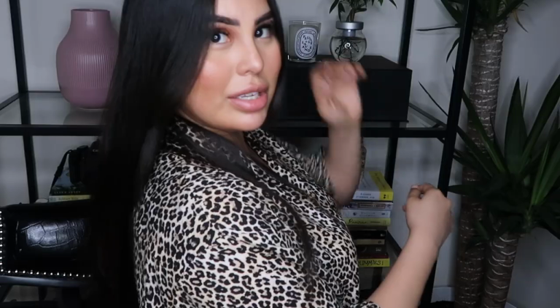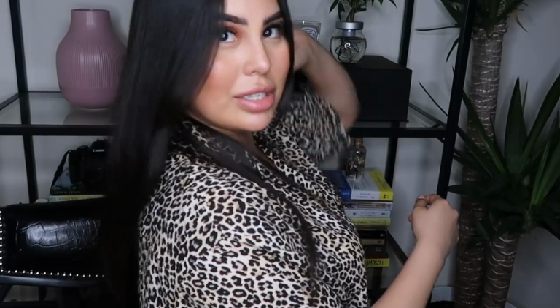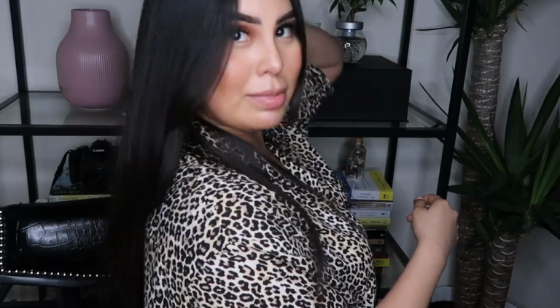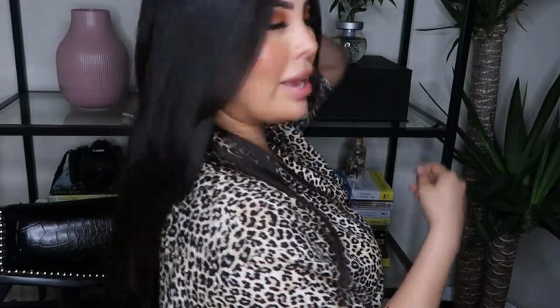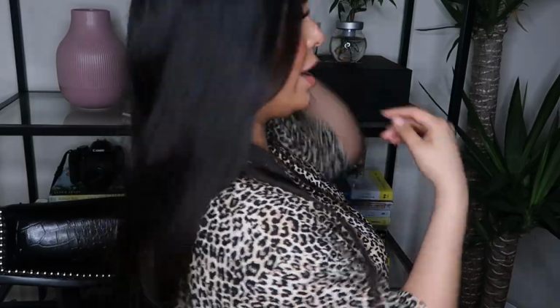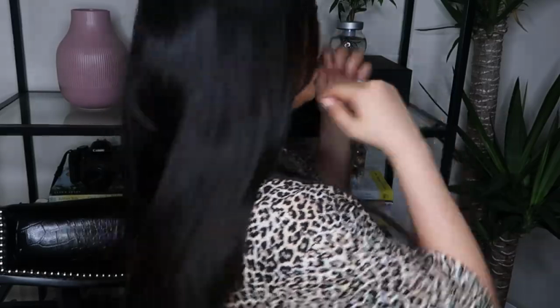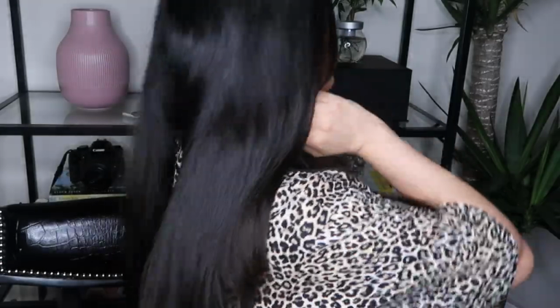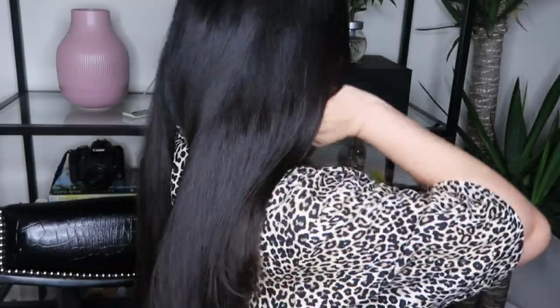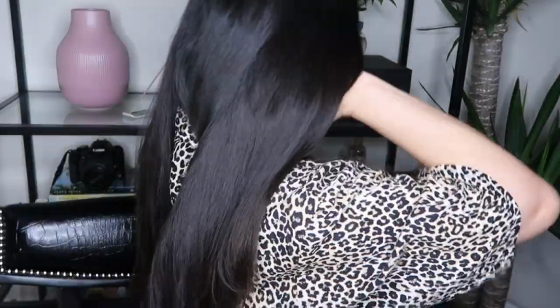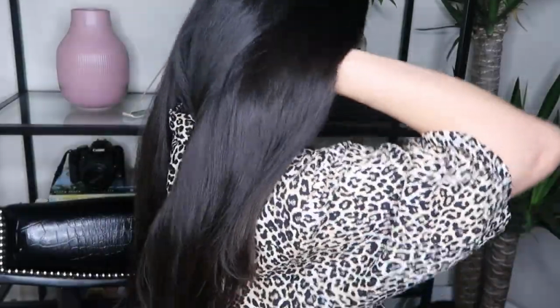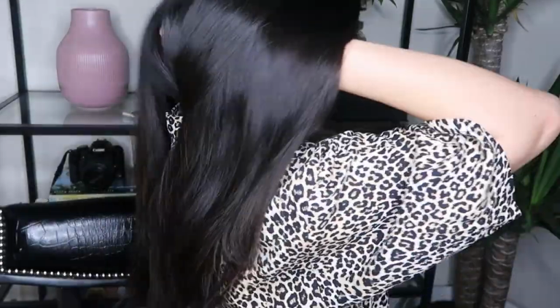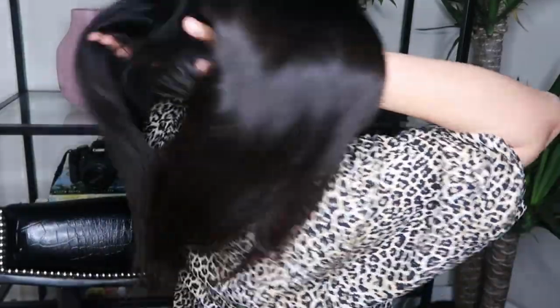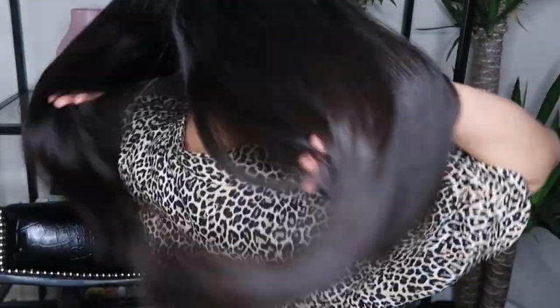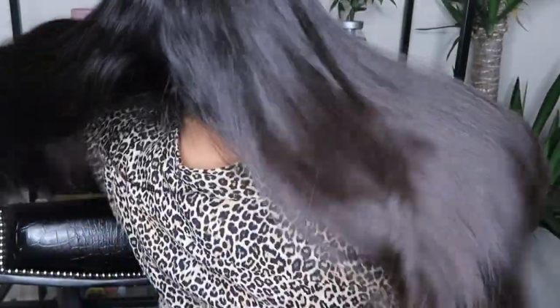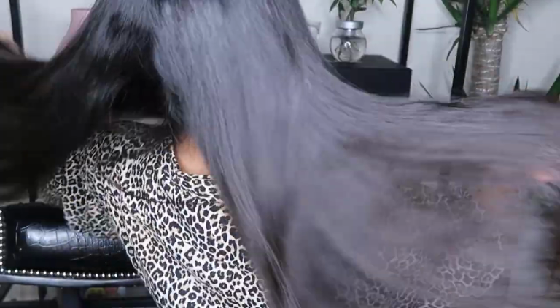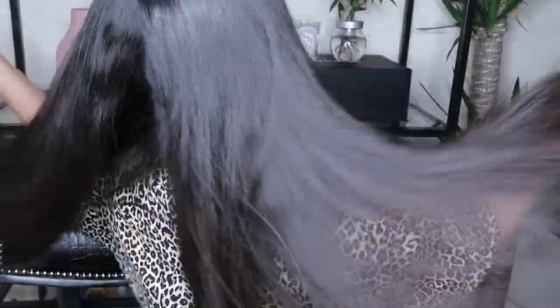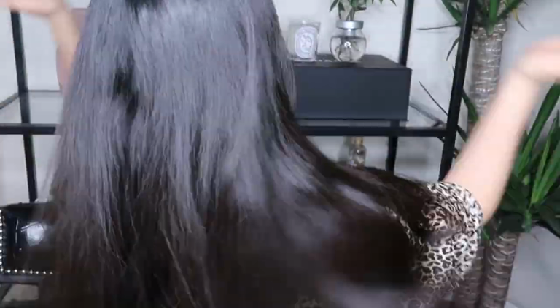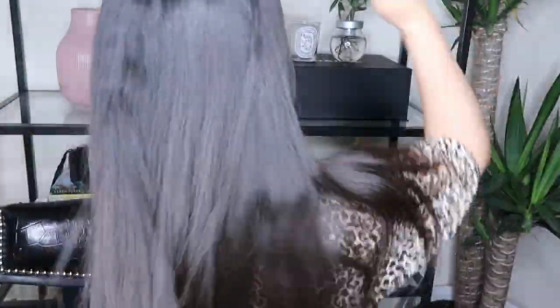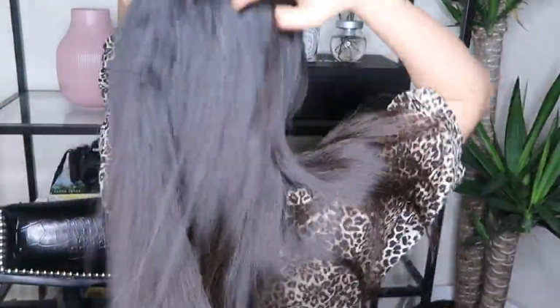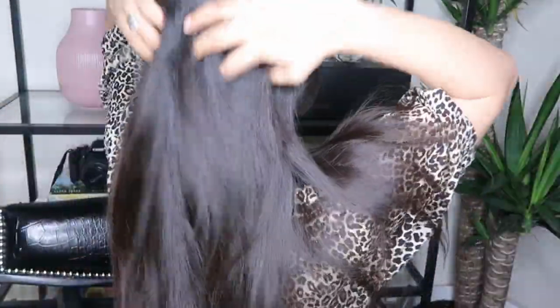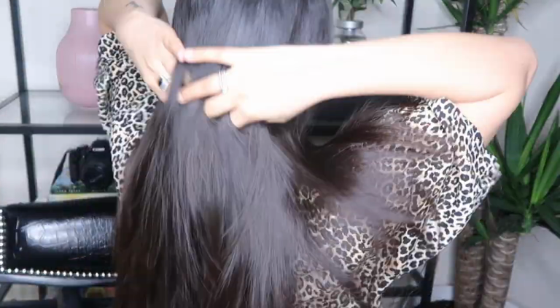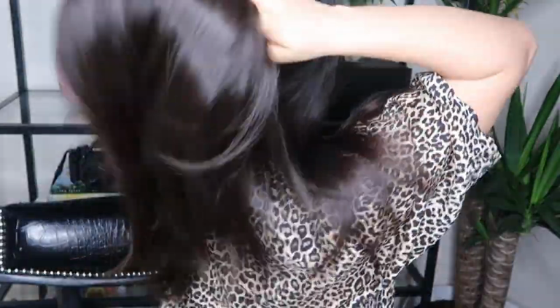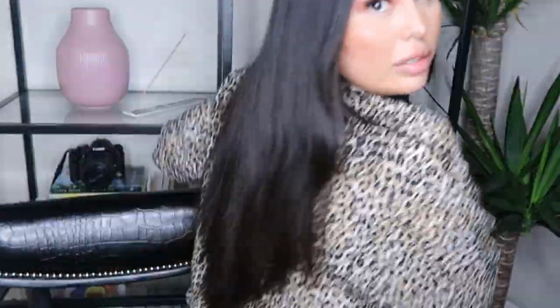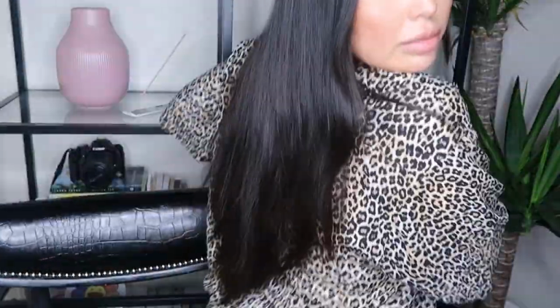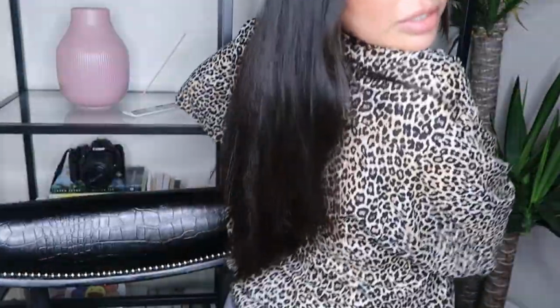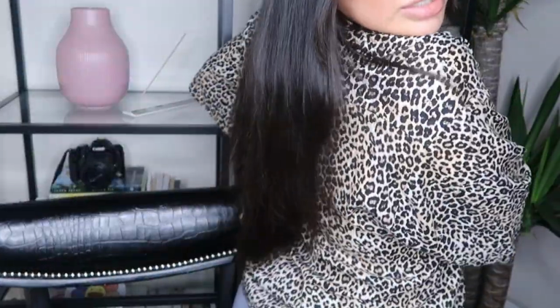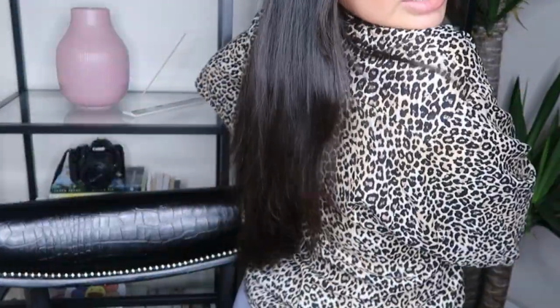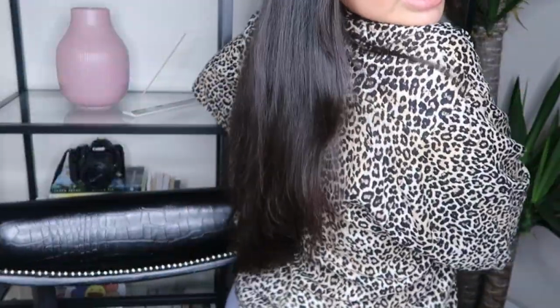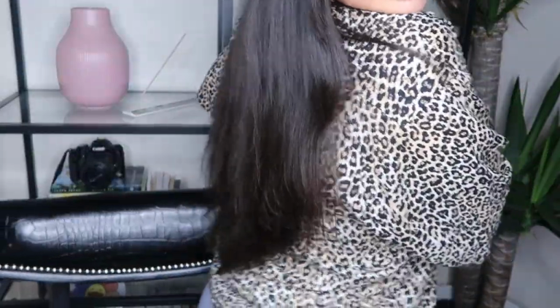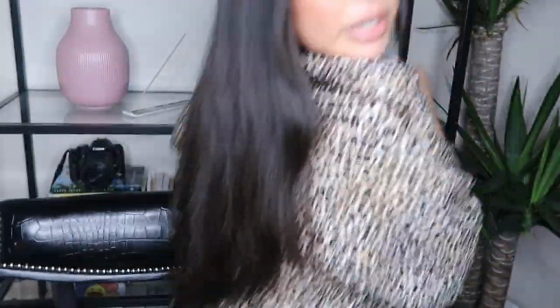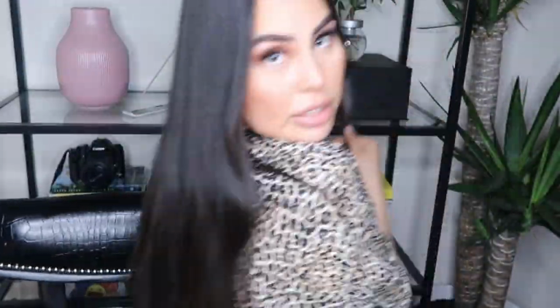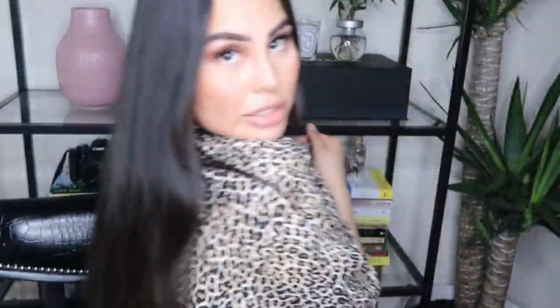So this is my hair. You can see how long it is.